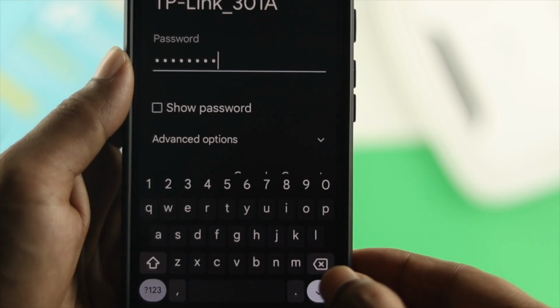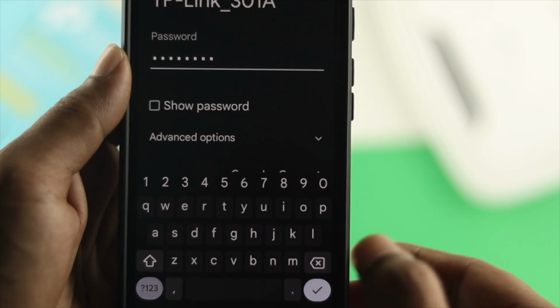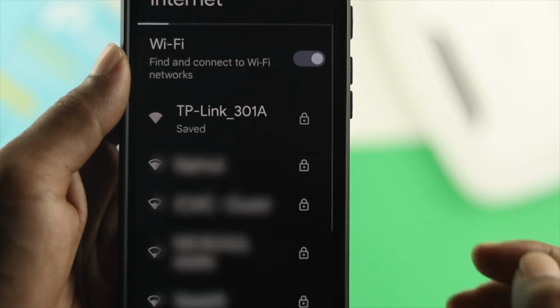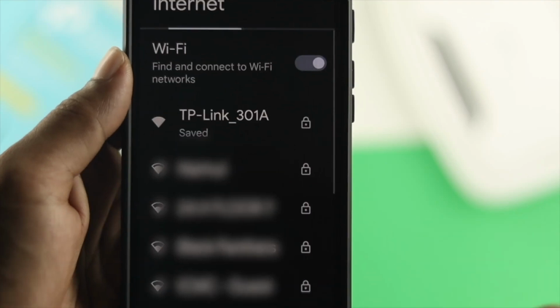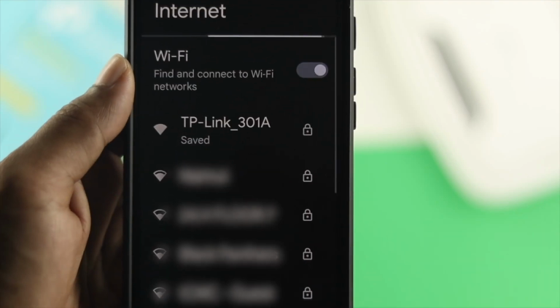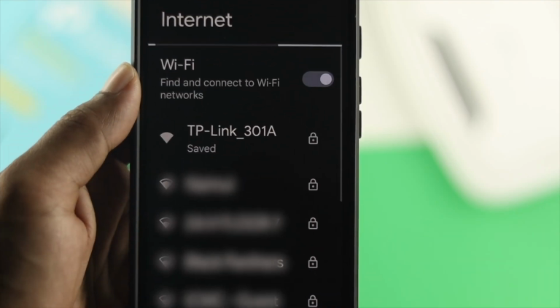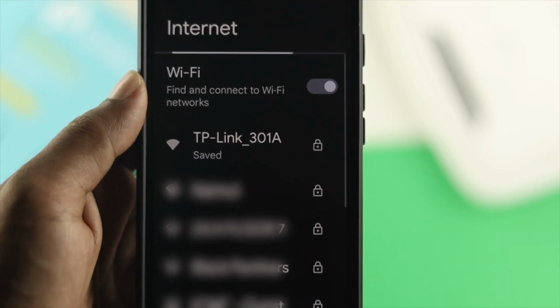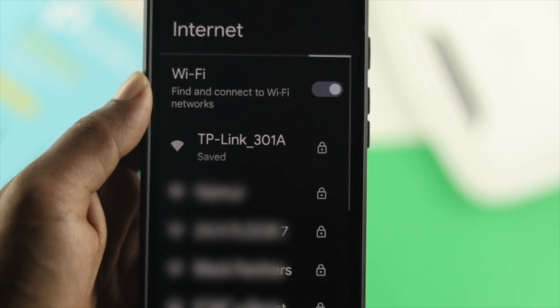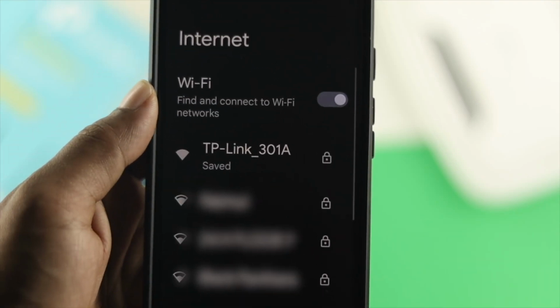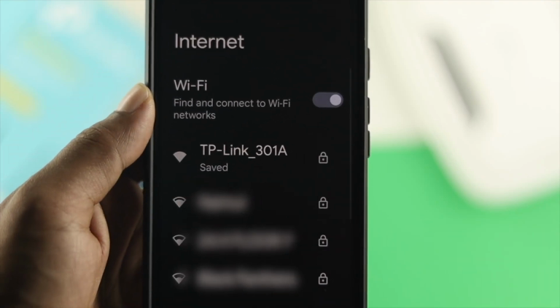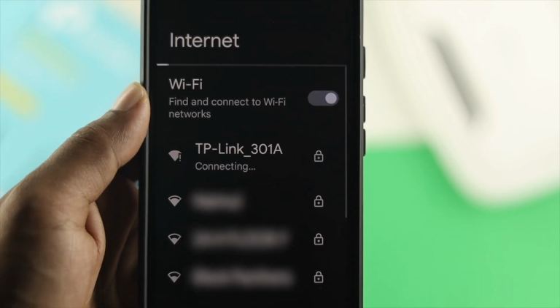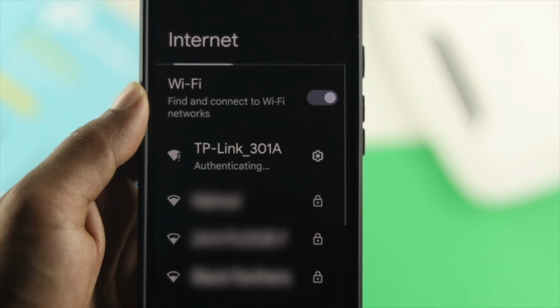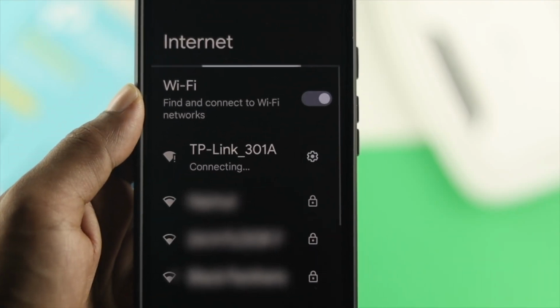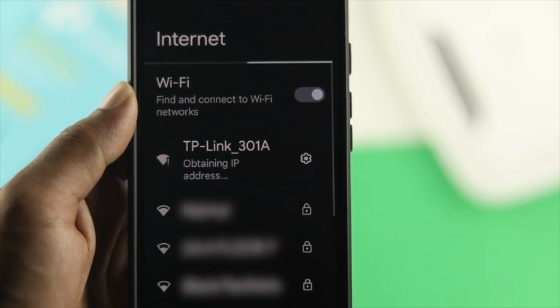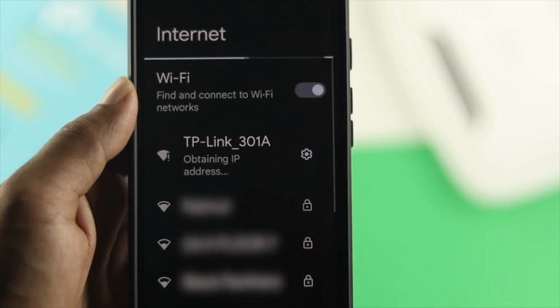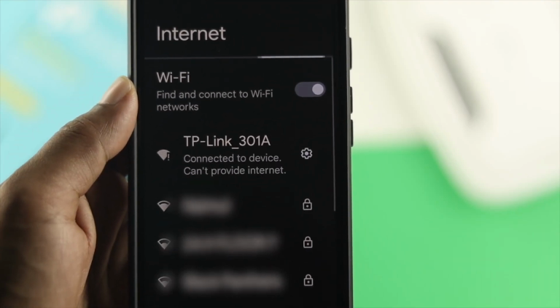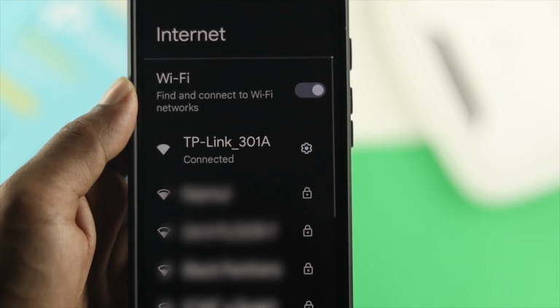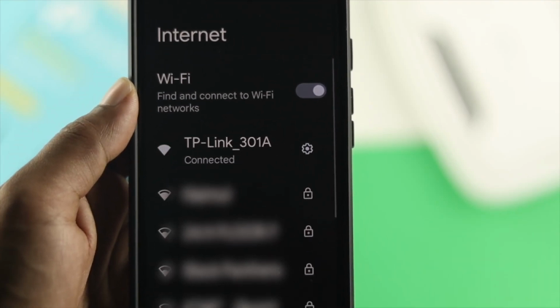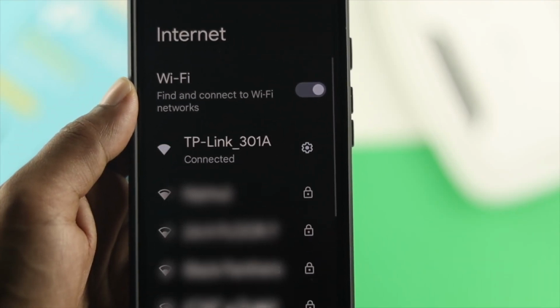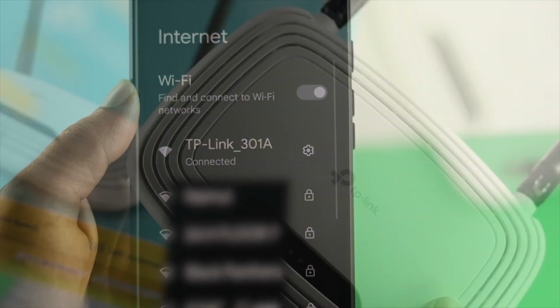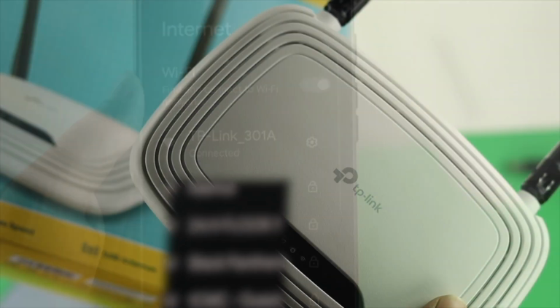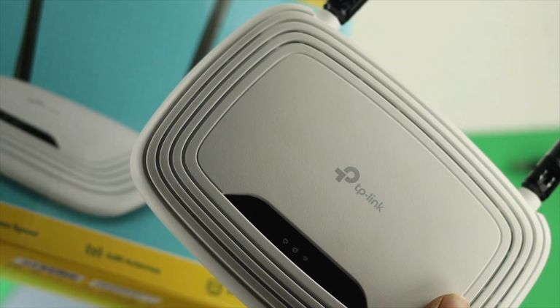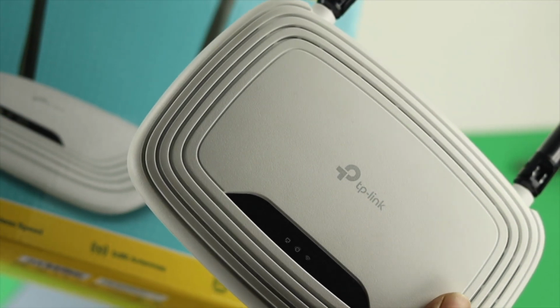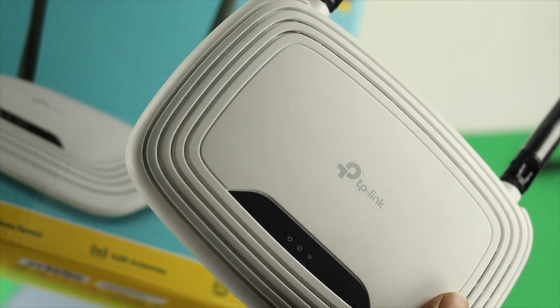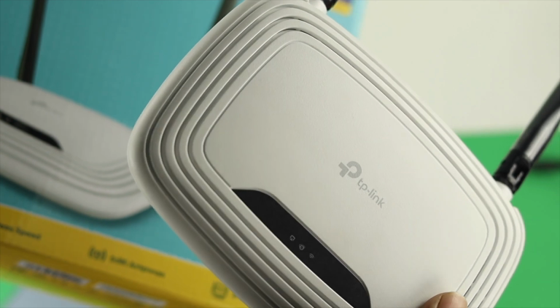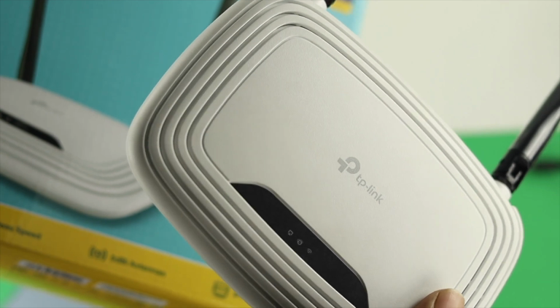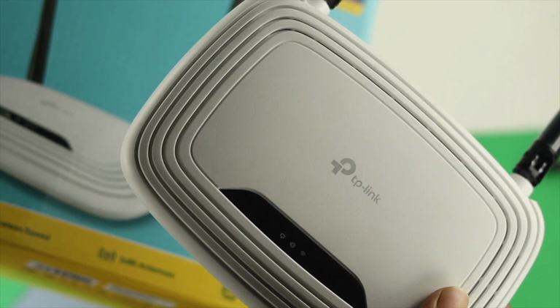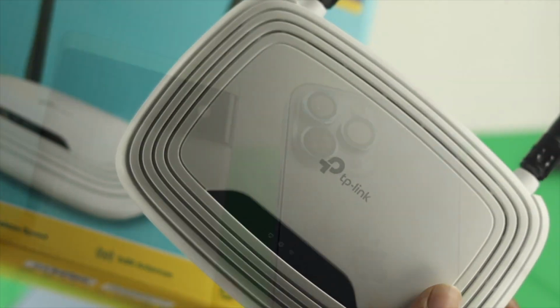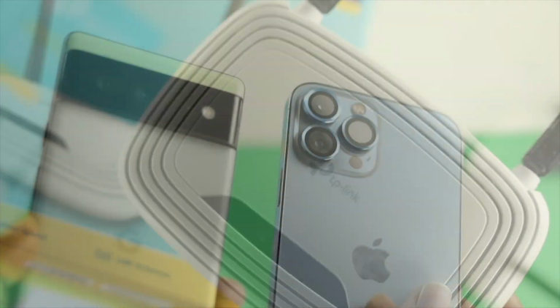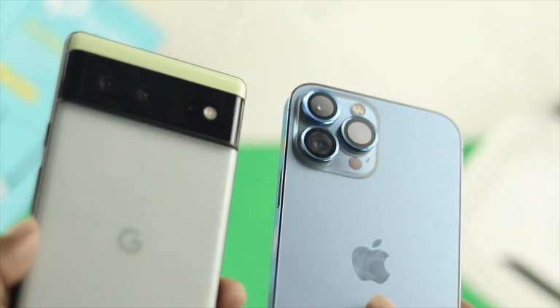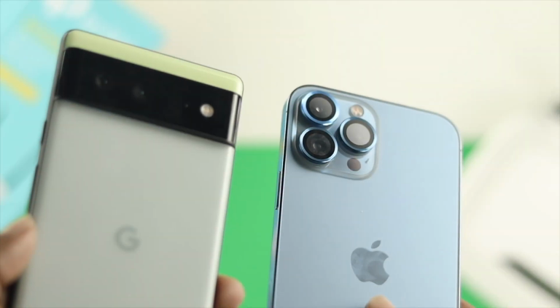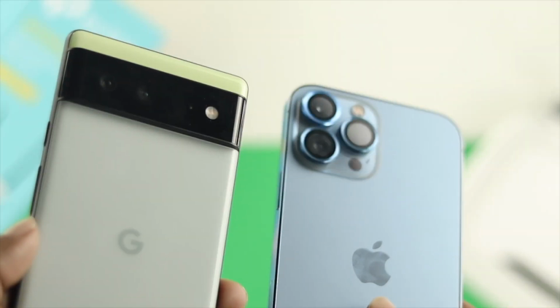Hey there! Welcome to this channel. In today's video, I'm going to show you how you can set up your TP-Link router for the first time with your iPhone or your Android.